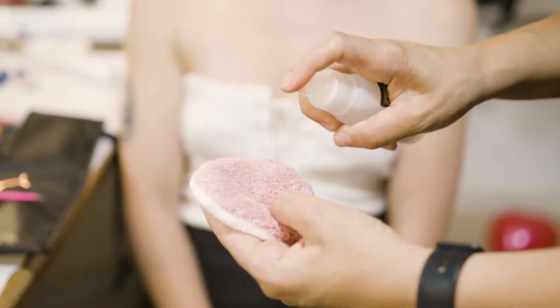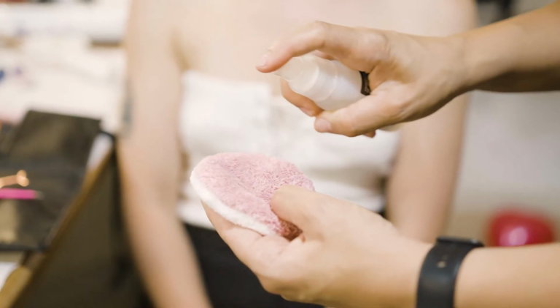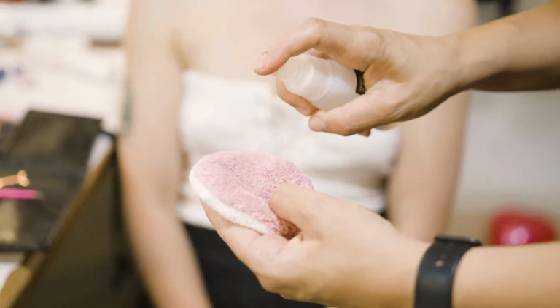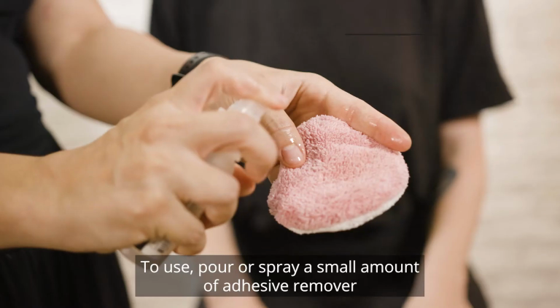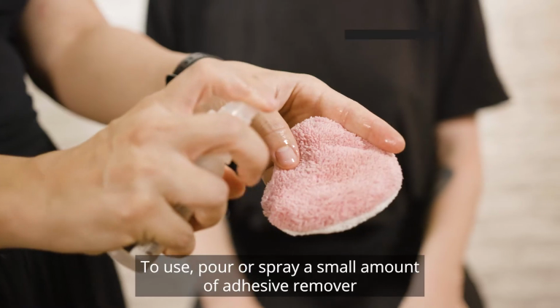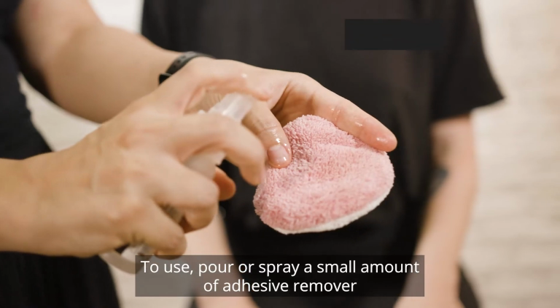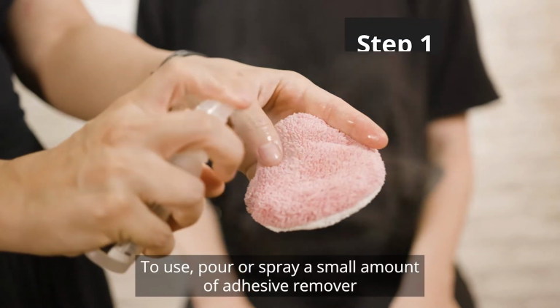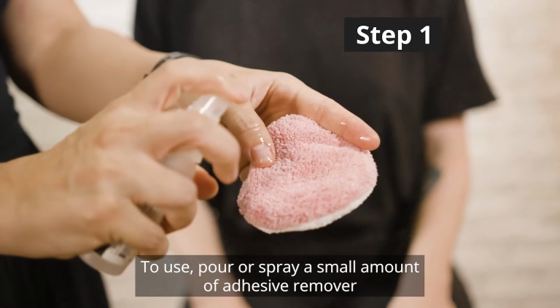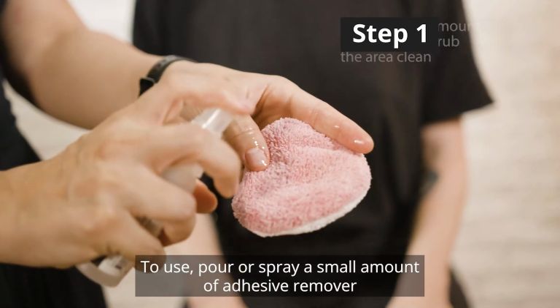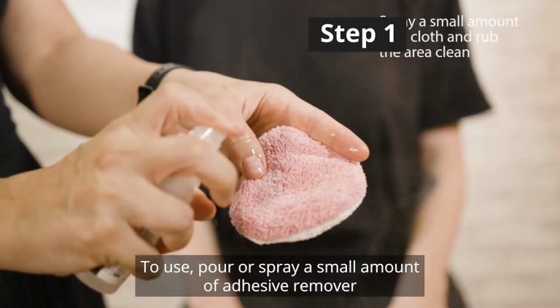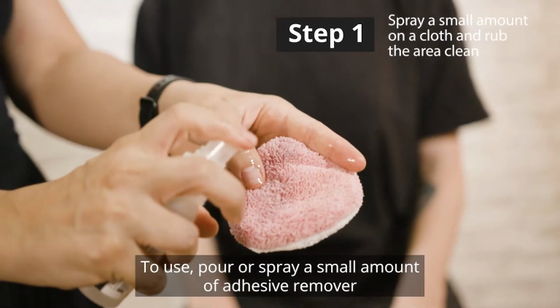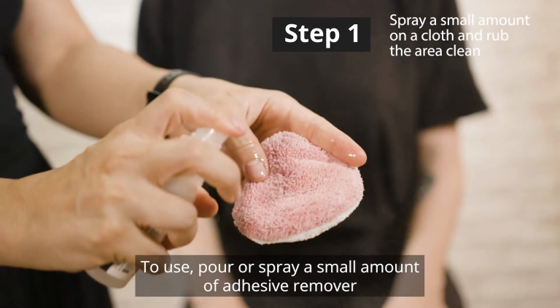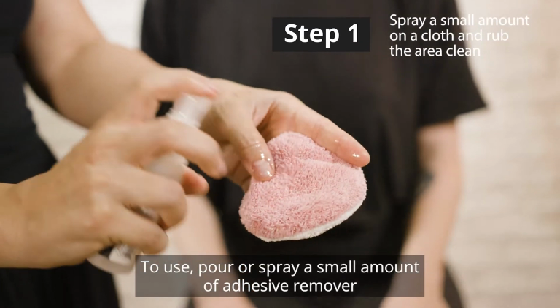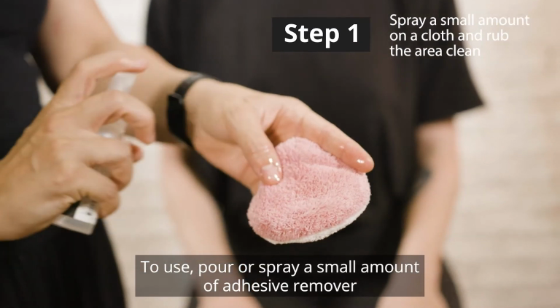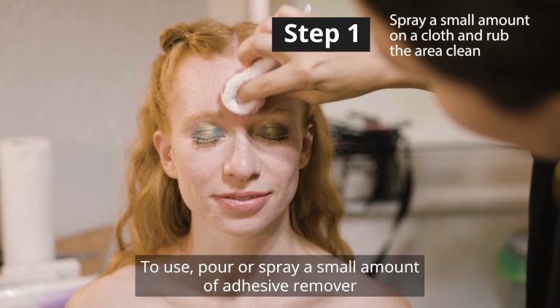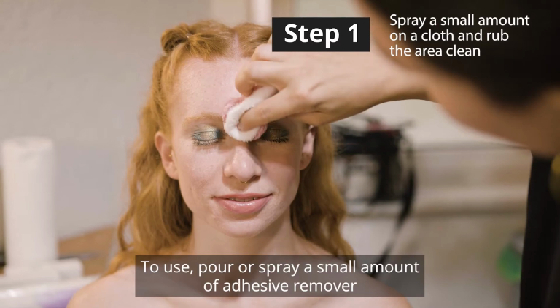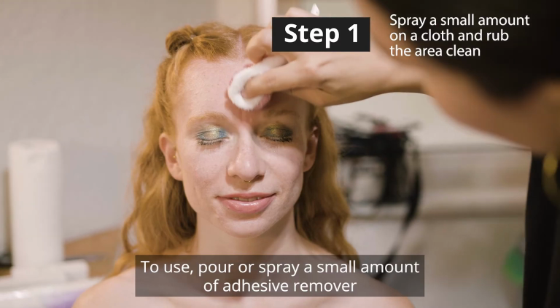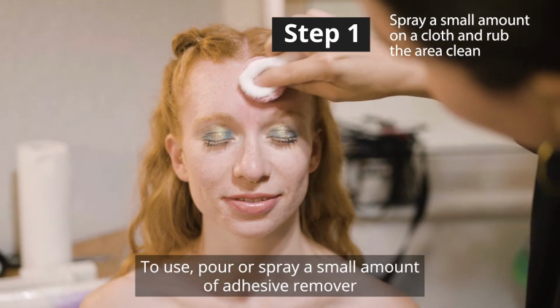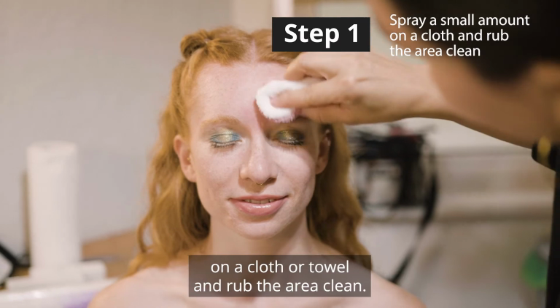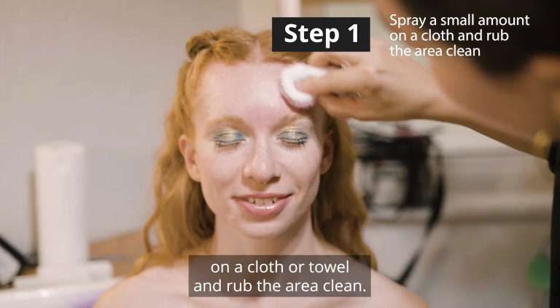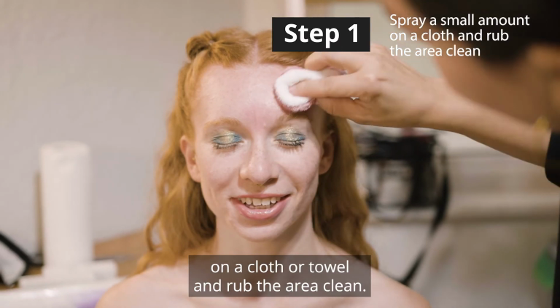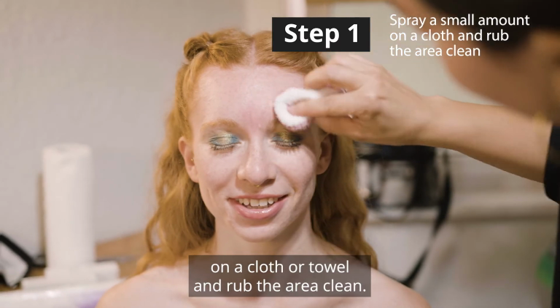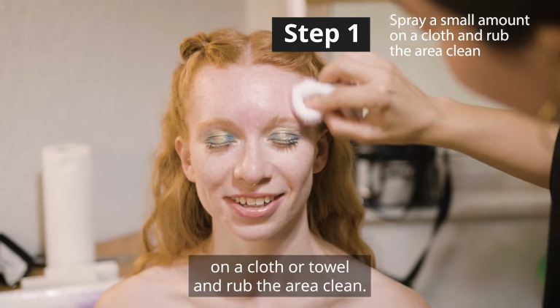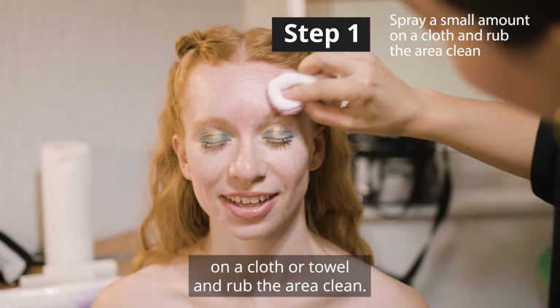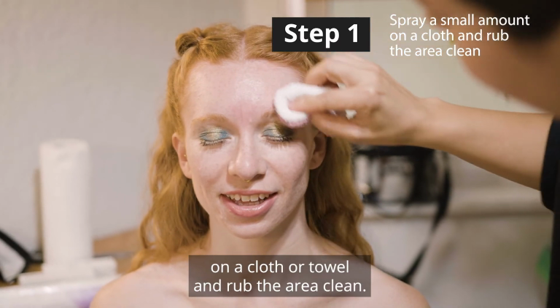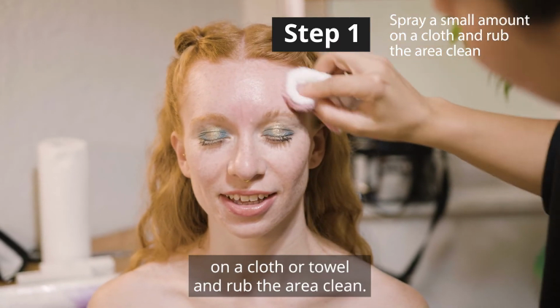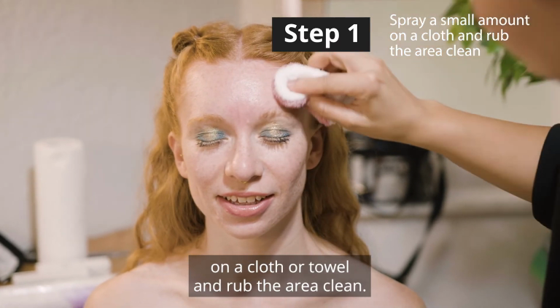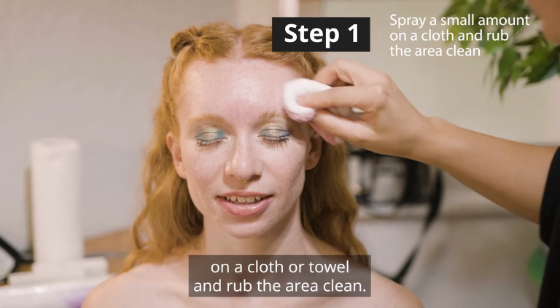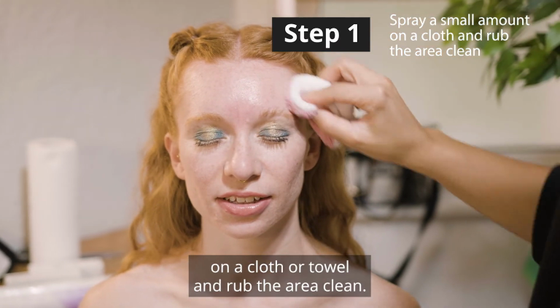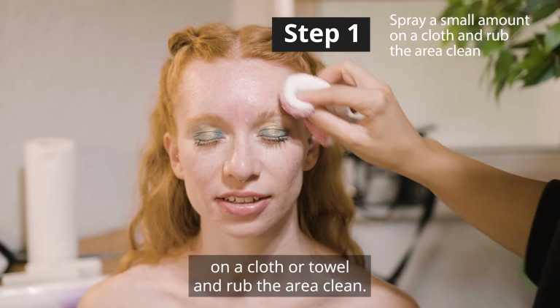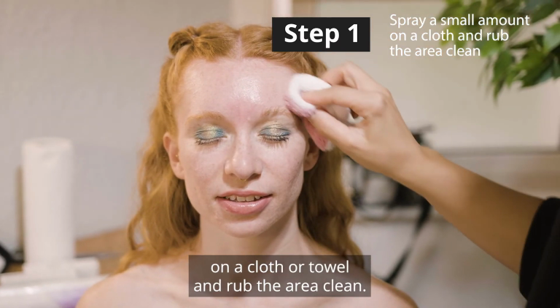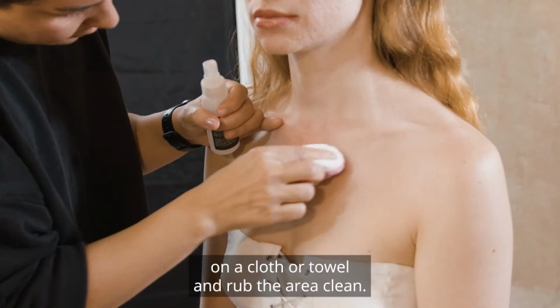To use, pour or spray a small amount of adhesive remover on a cloth or towel and rub the area clean.